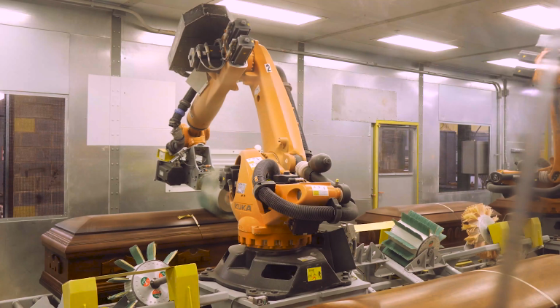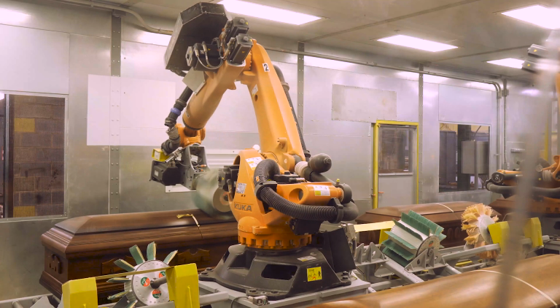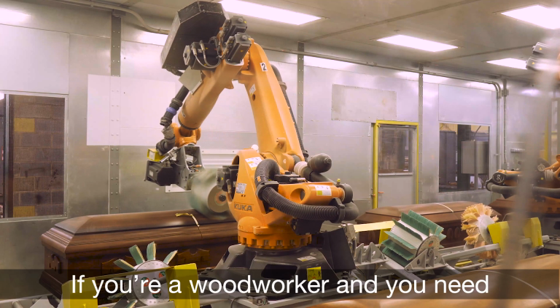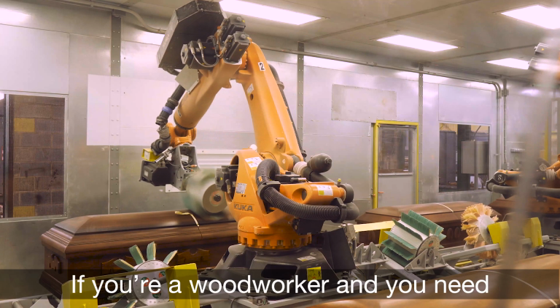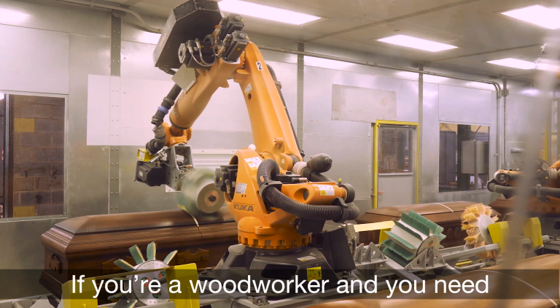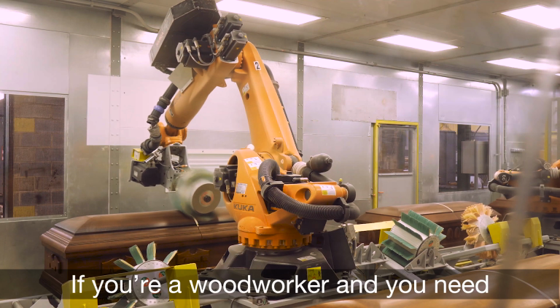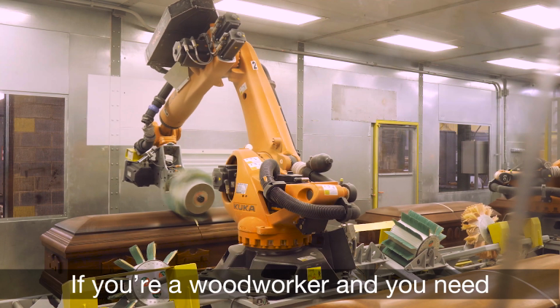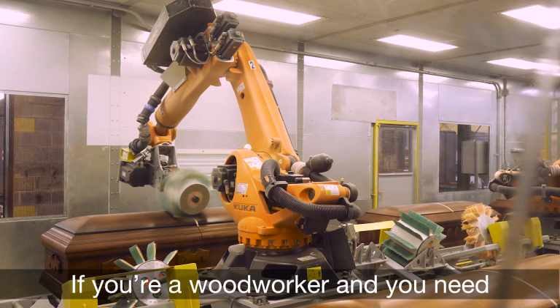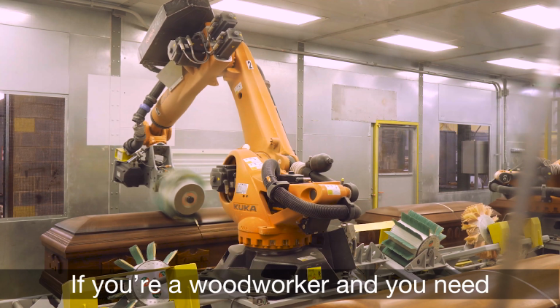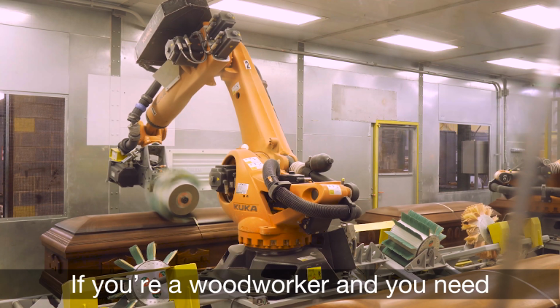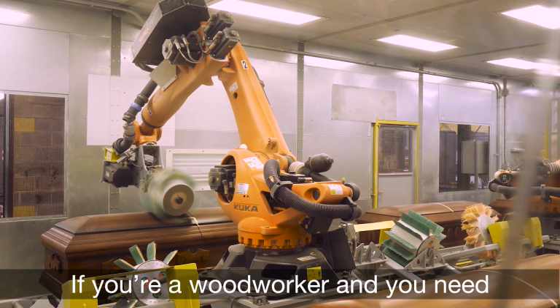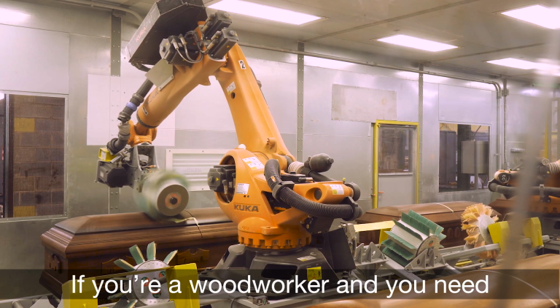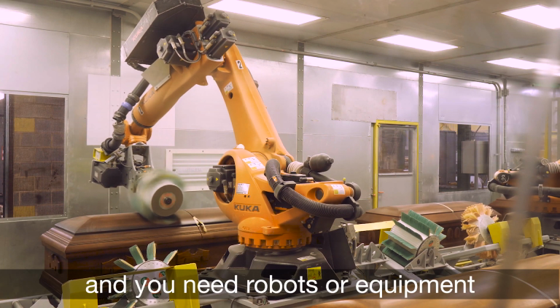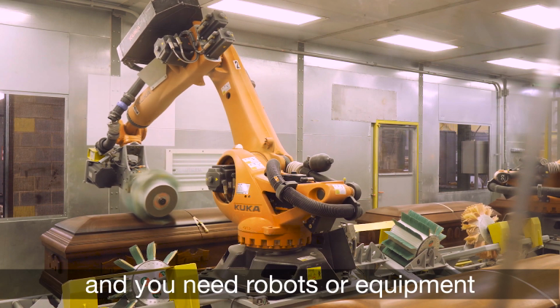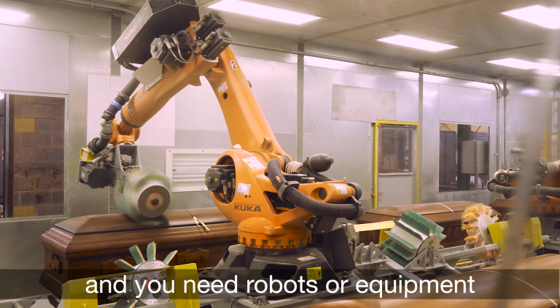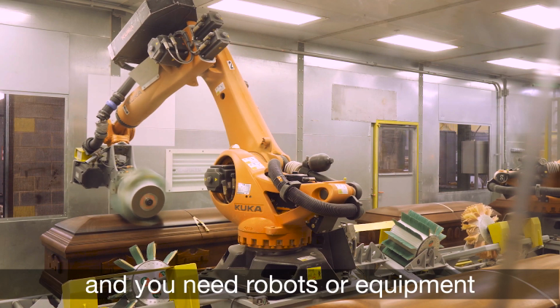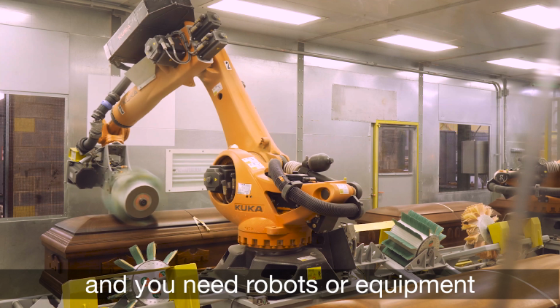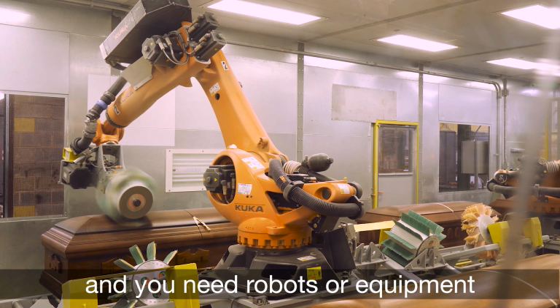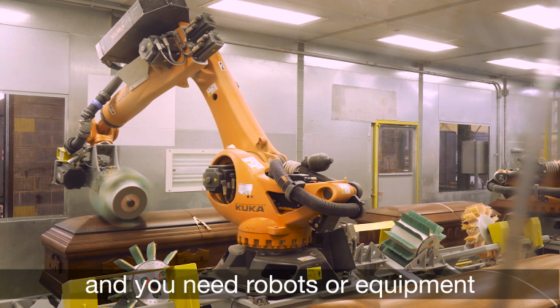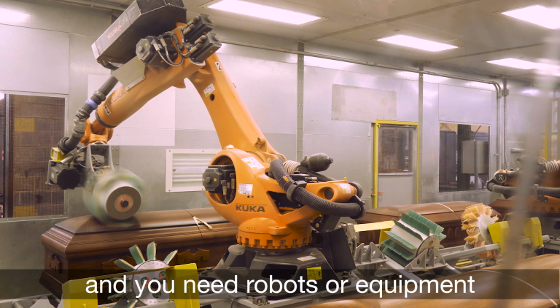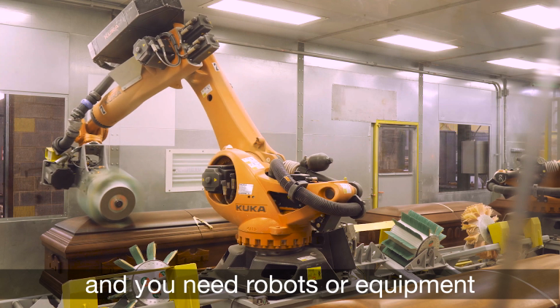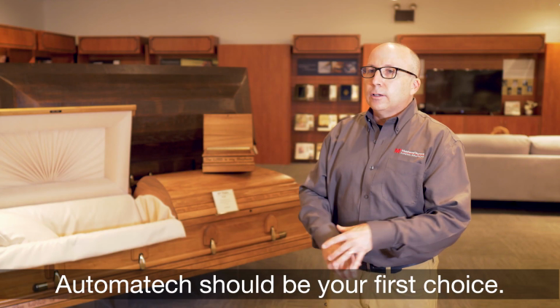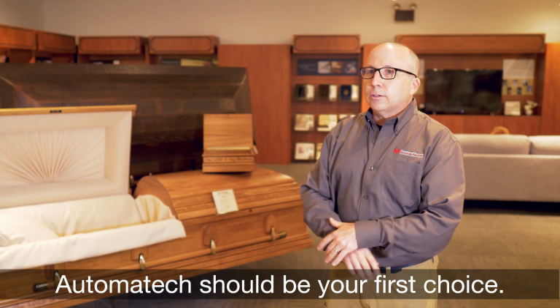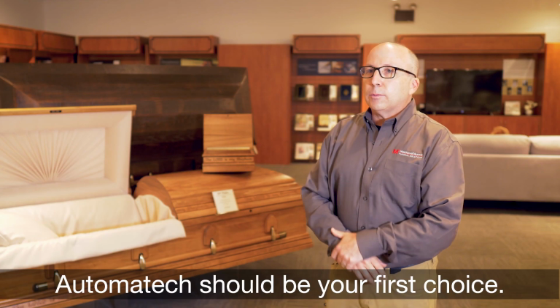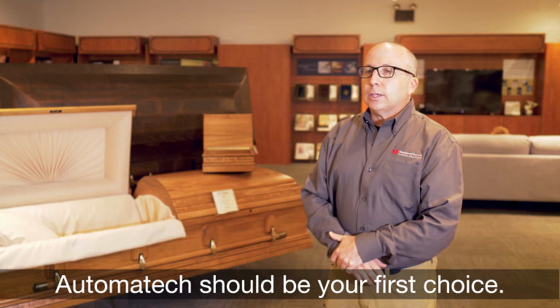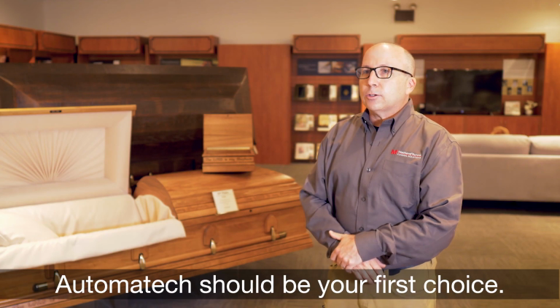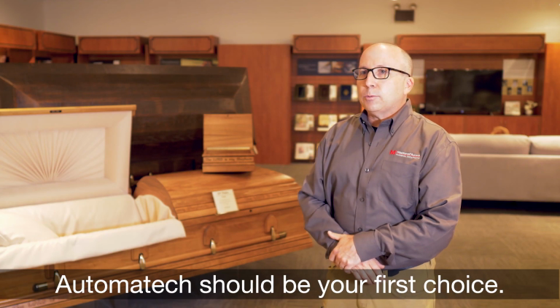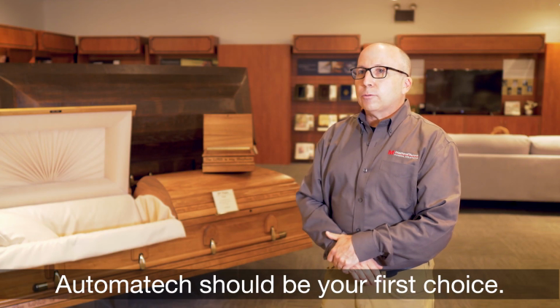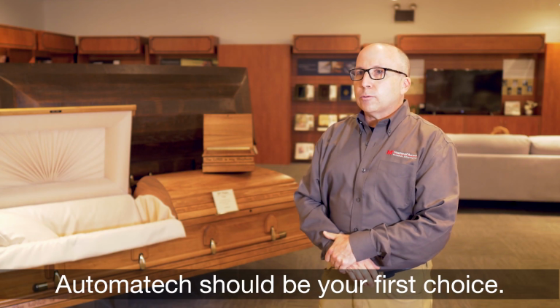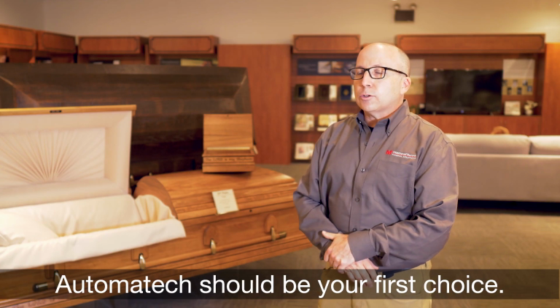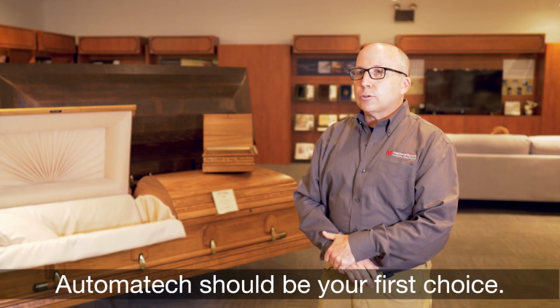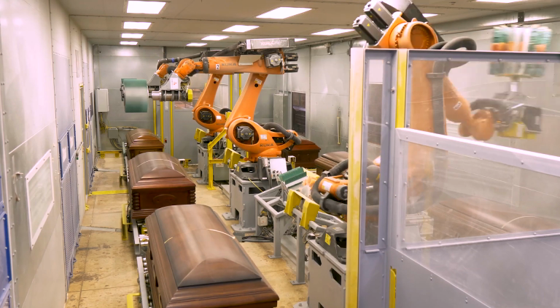If you're a woodworker and you need robots or equipment, Automatec should be your first choice.